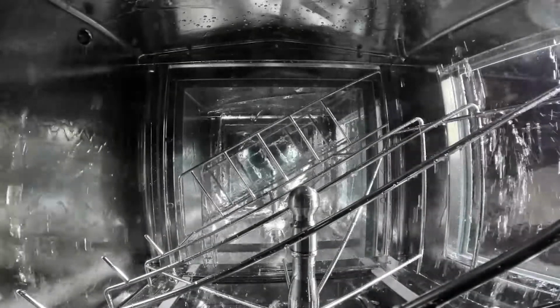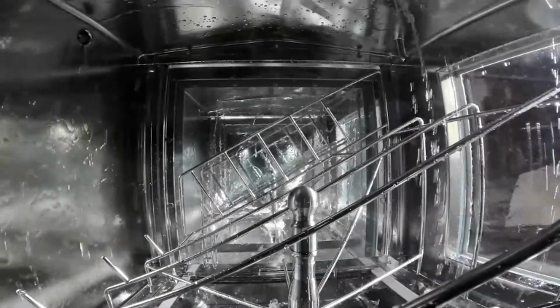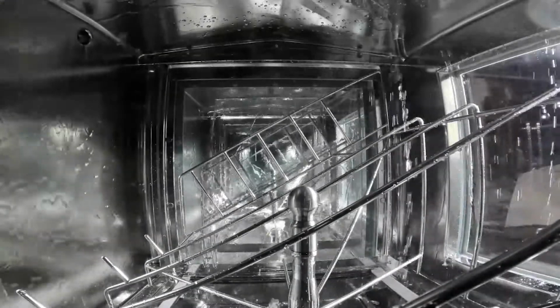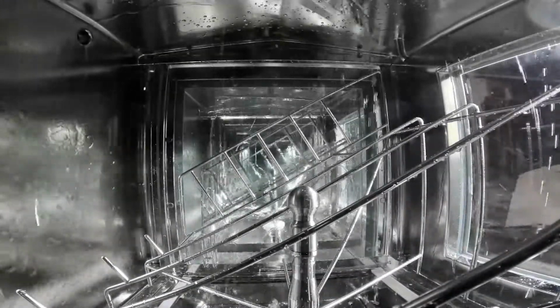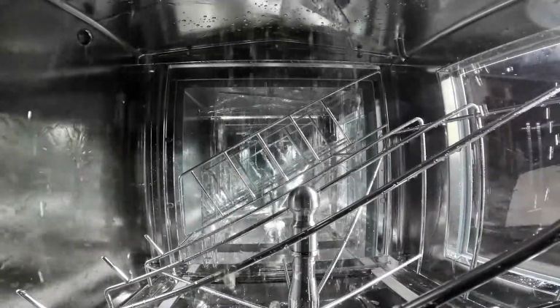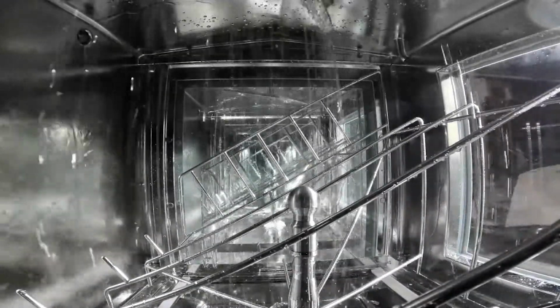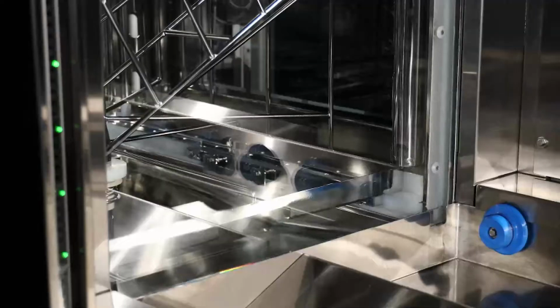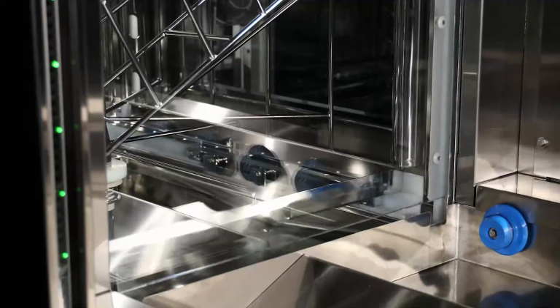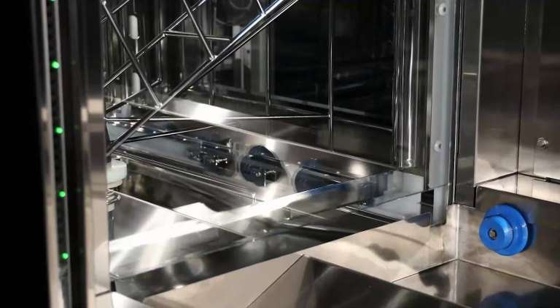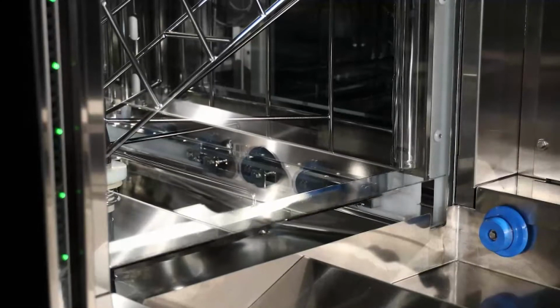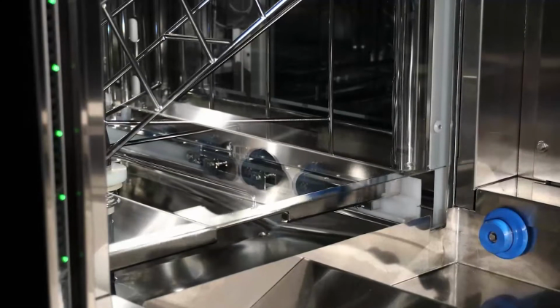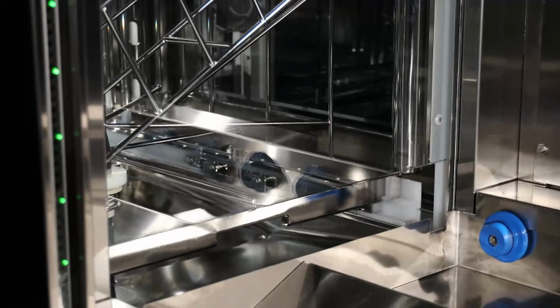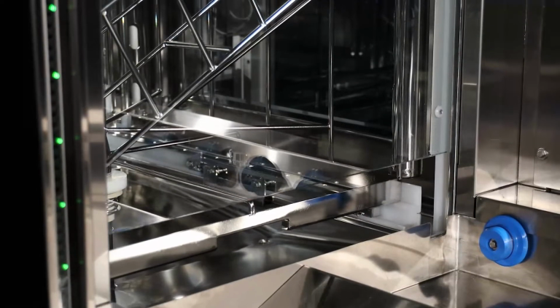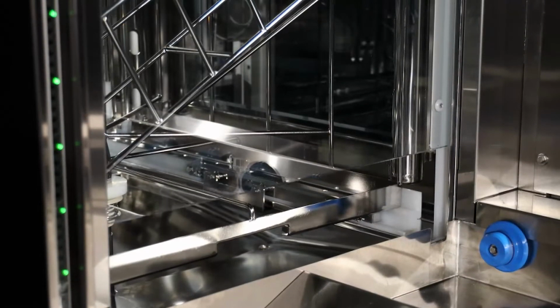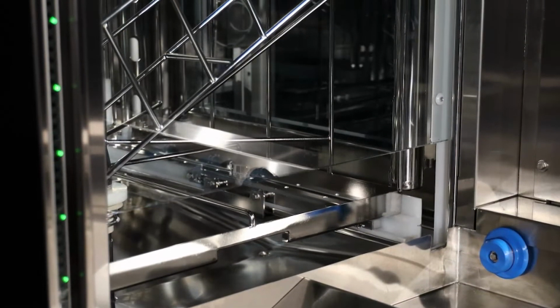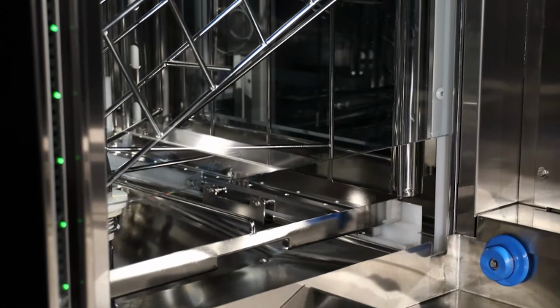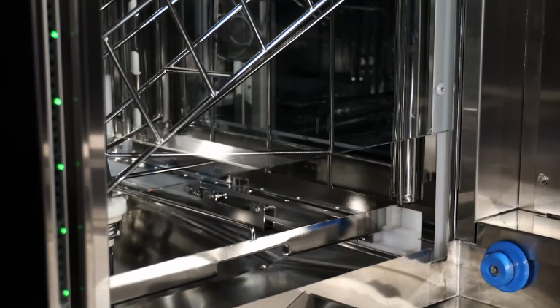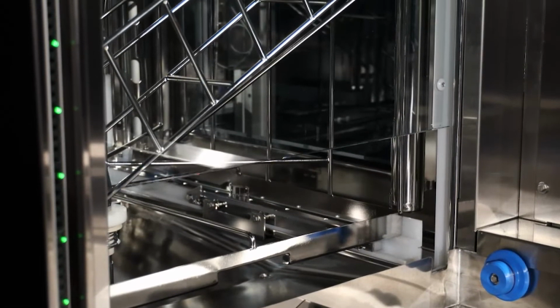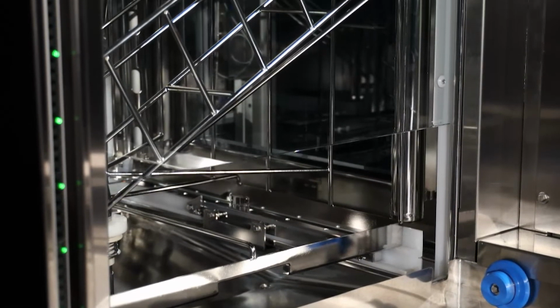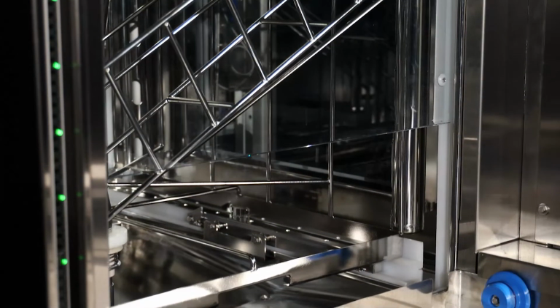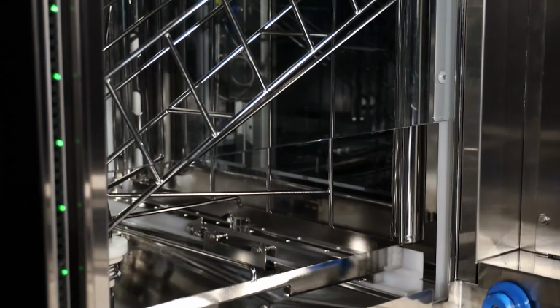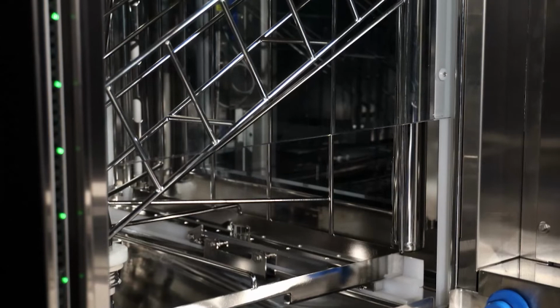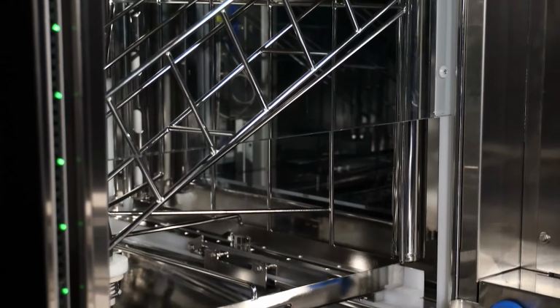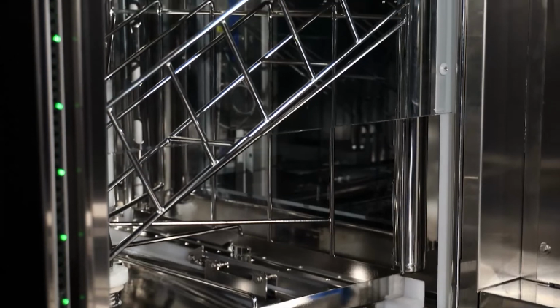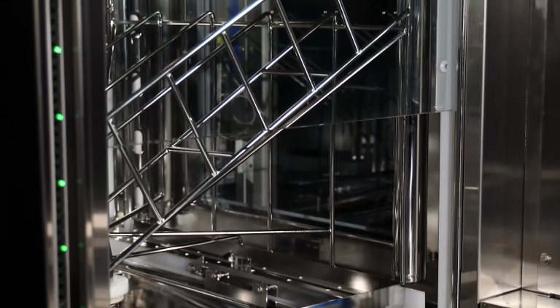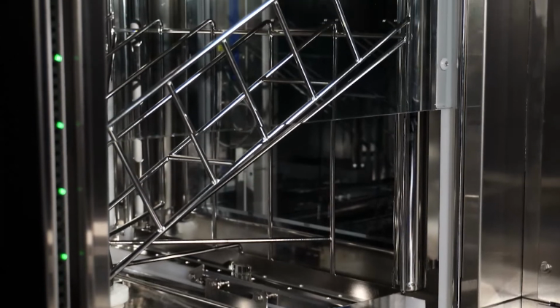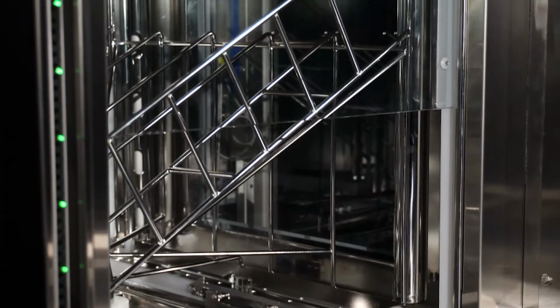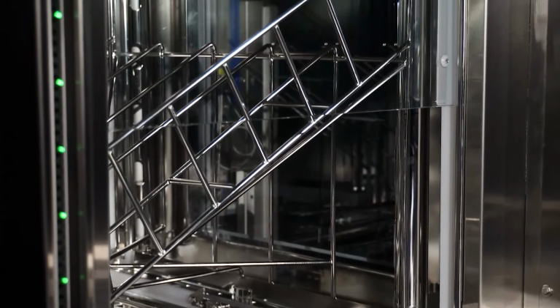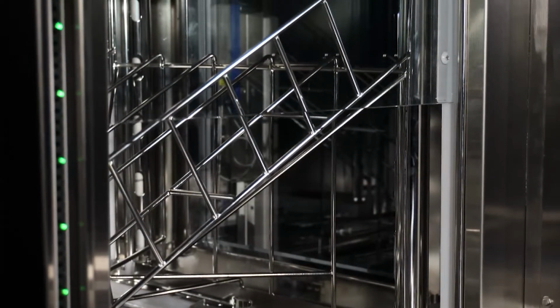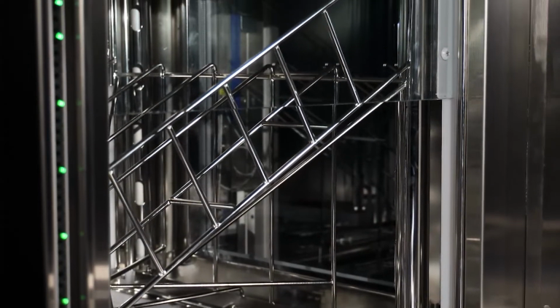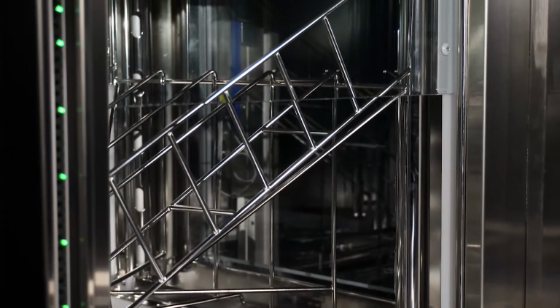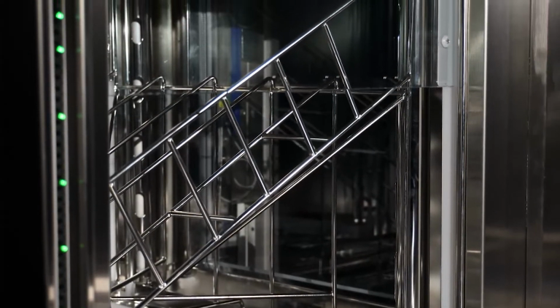Finally, the rack is released dry and cool to a temperature so the wash goods can directly be reused.